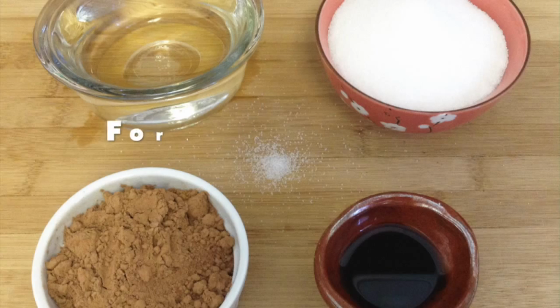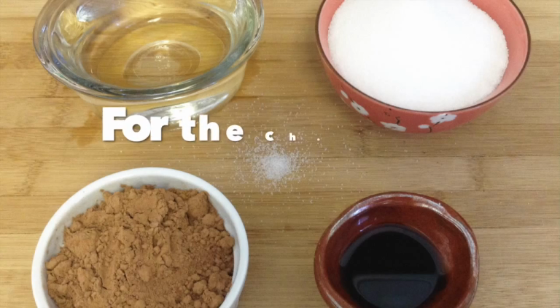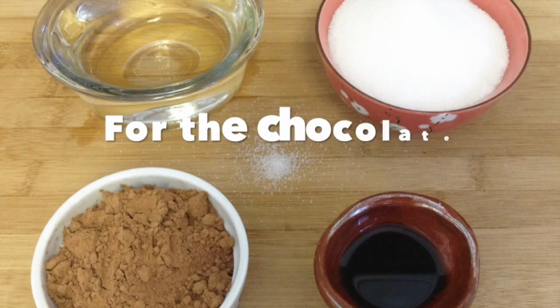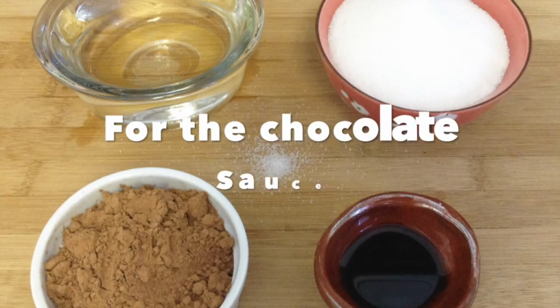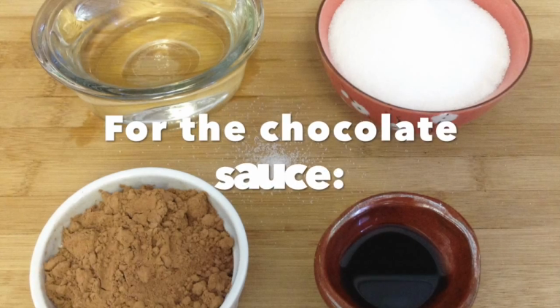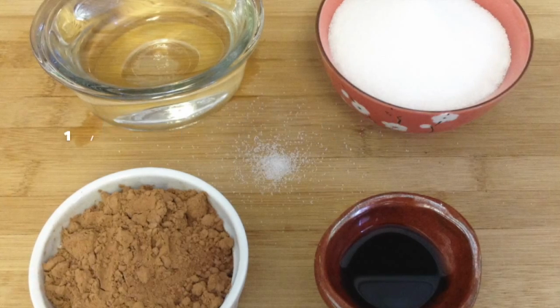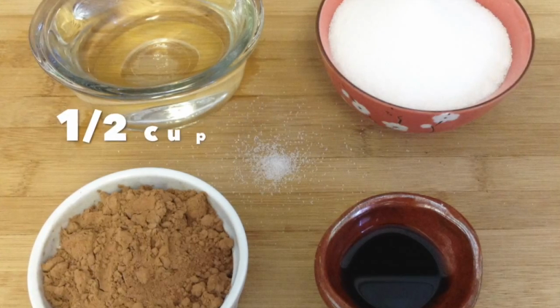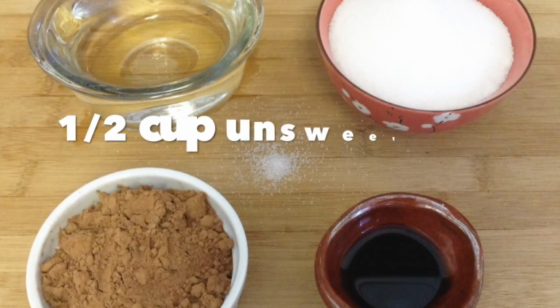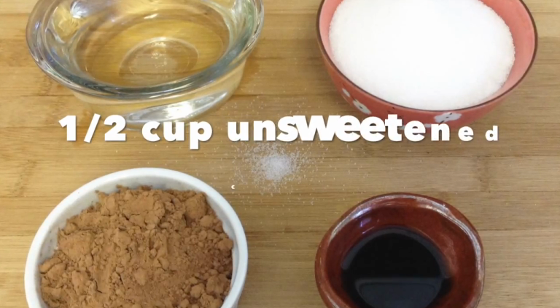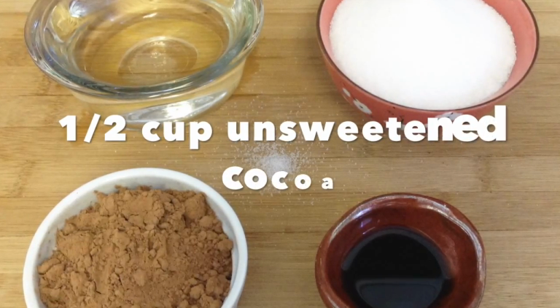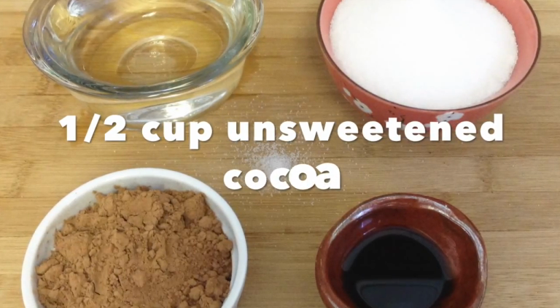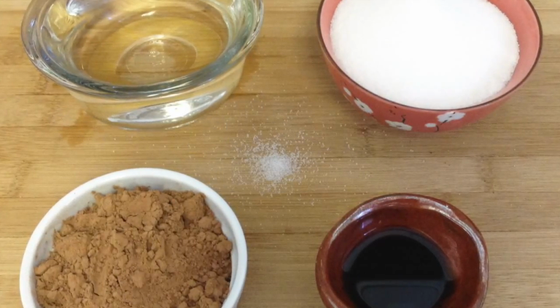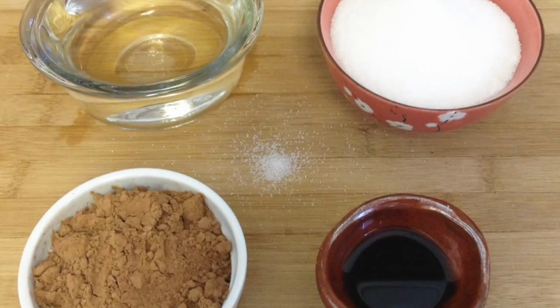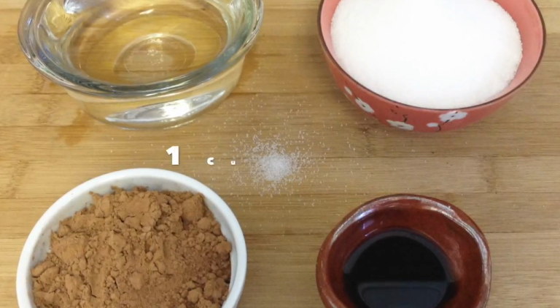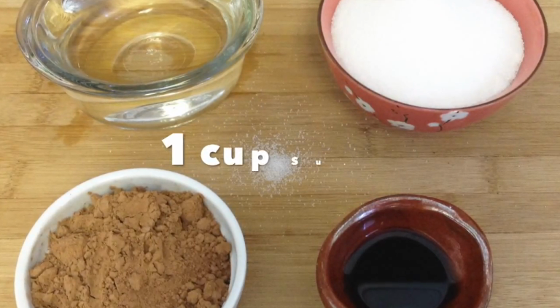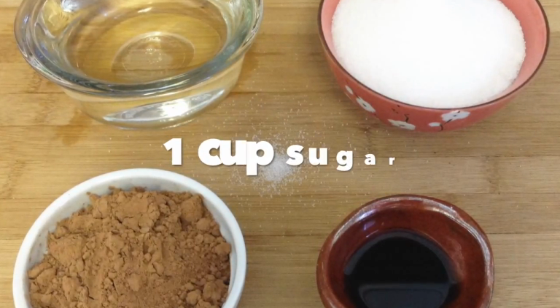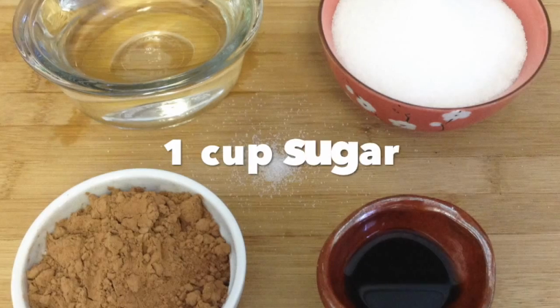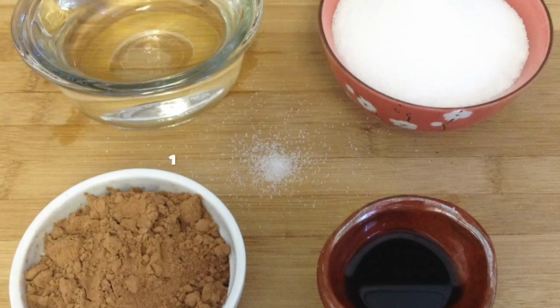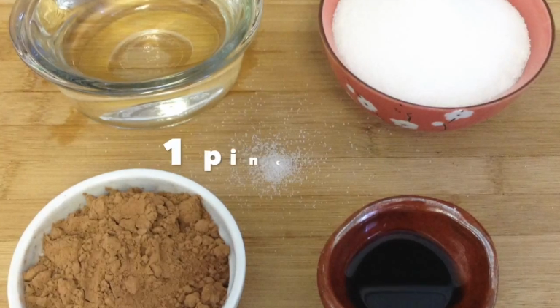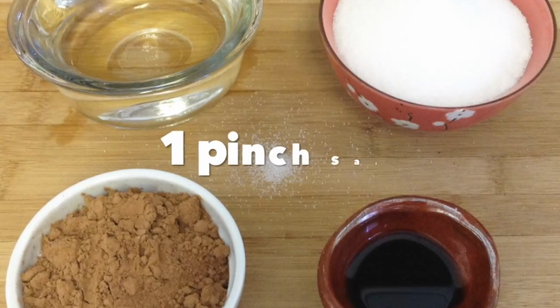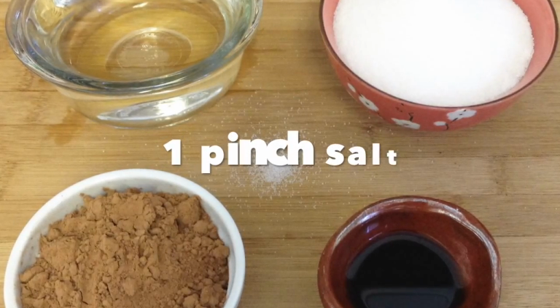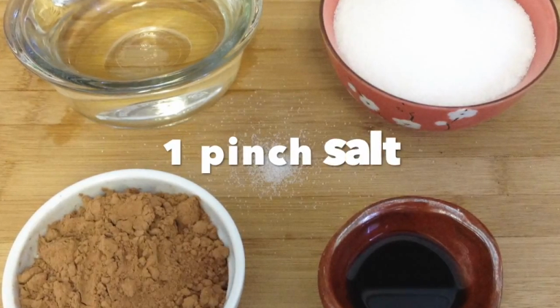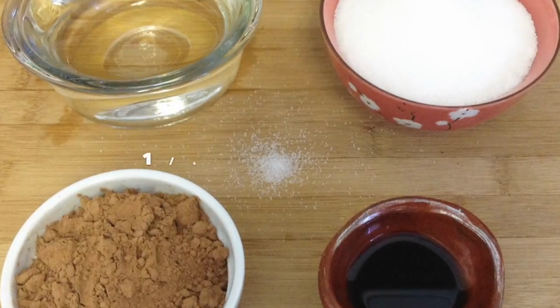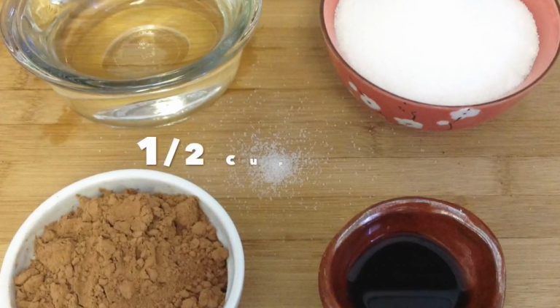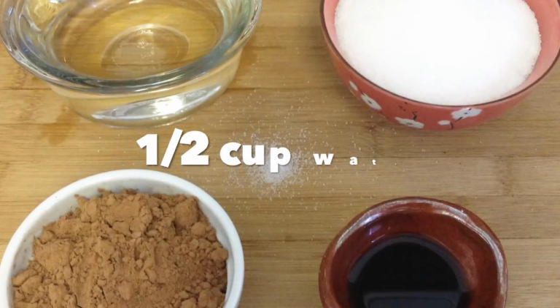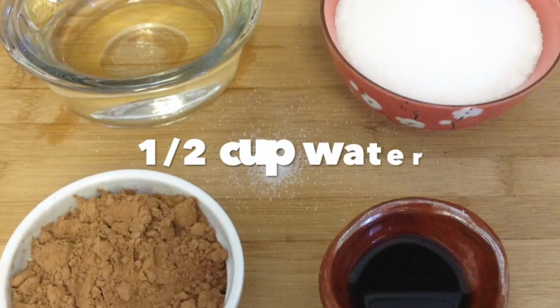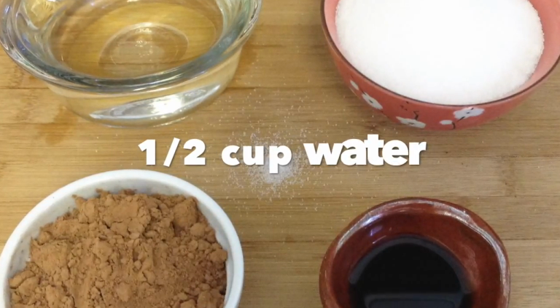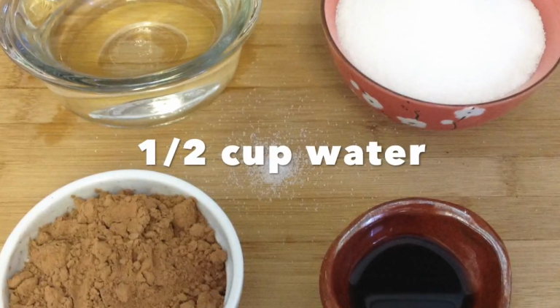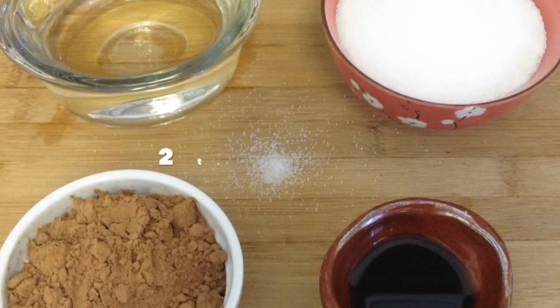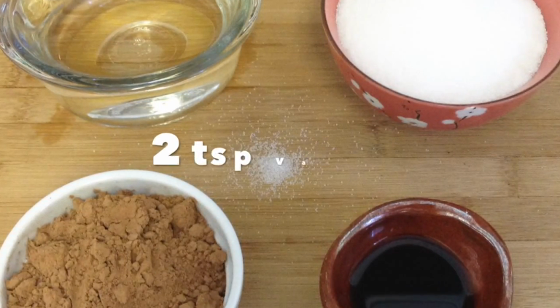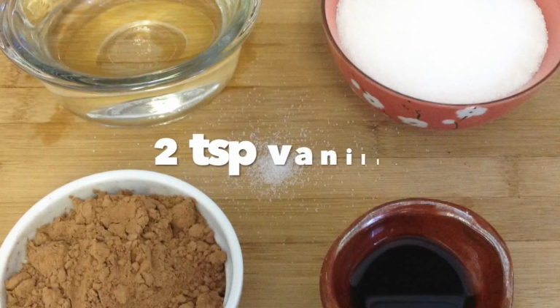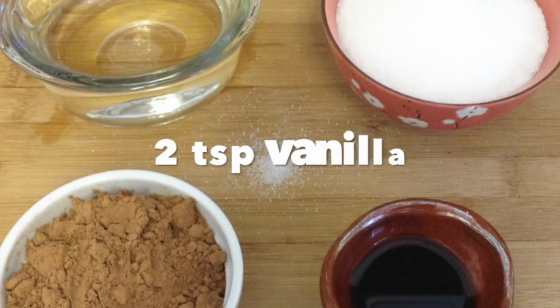For the chocolate sauce: 1/2 cup unsweetened cocoa; 1 cup sugar; a pinch of salt; 1/2 cup water; 2 teaspoons vanilla.